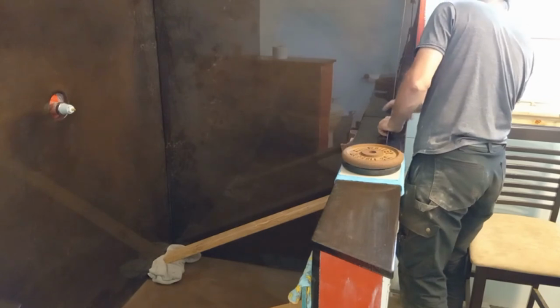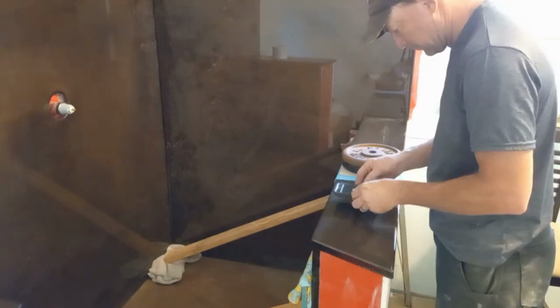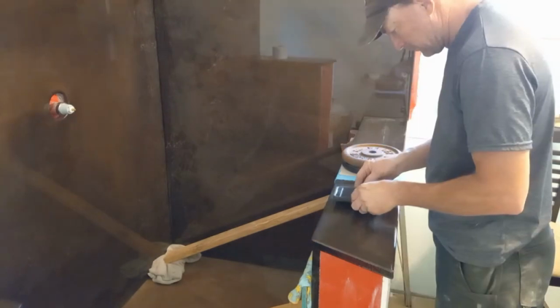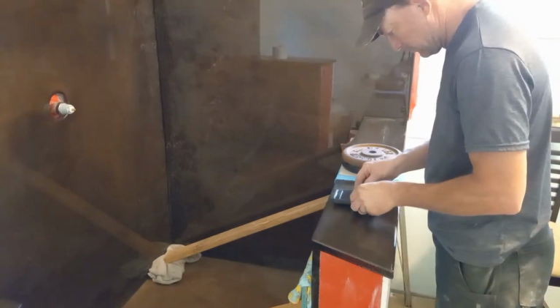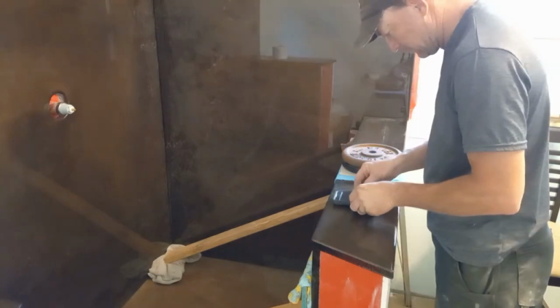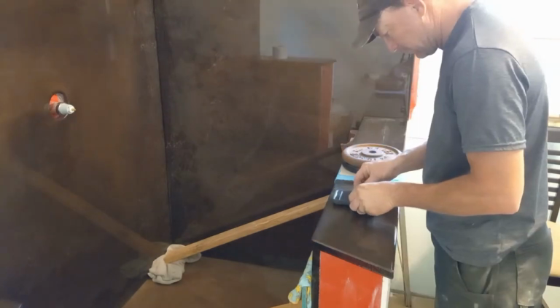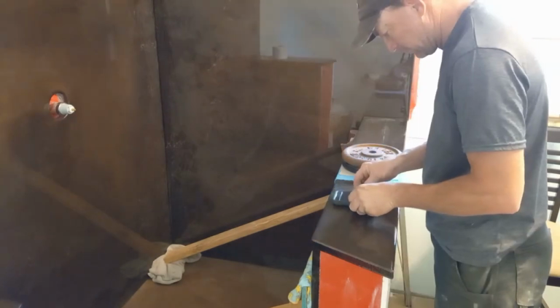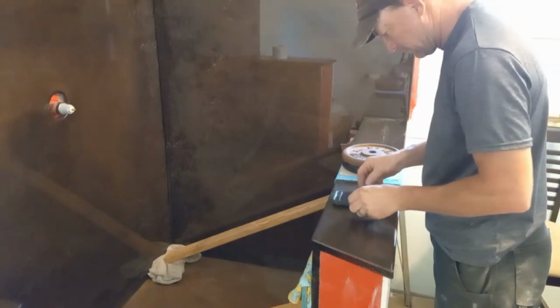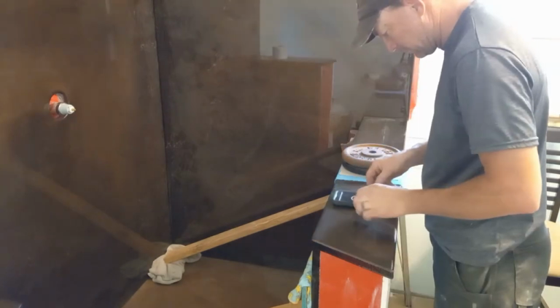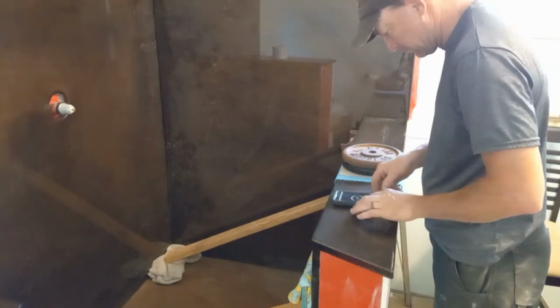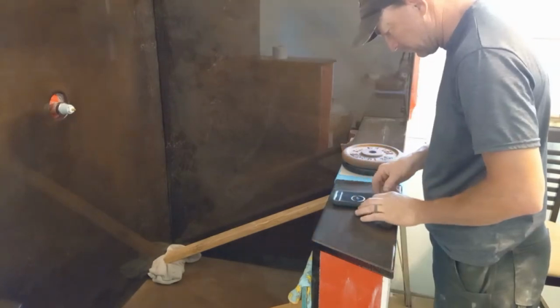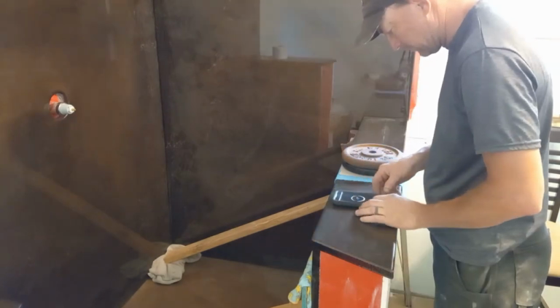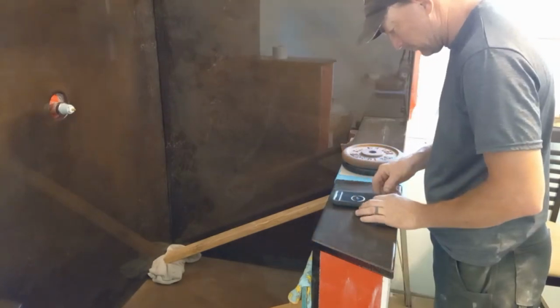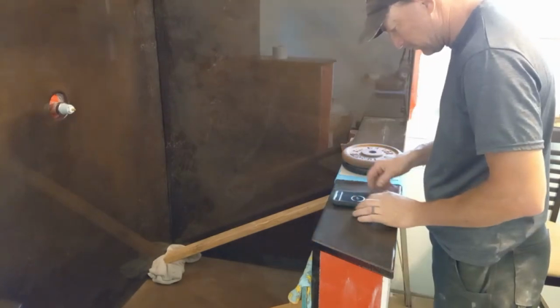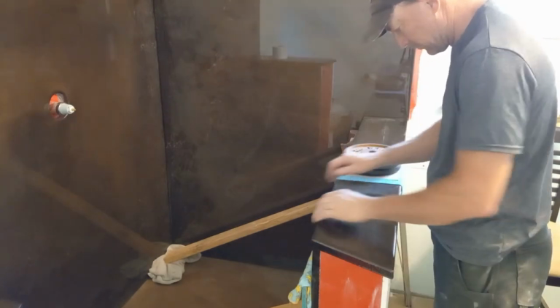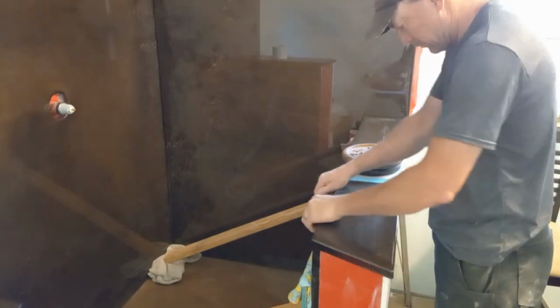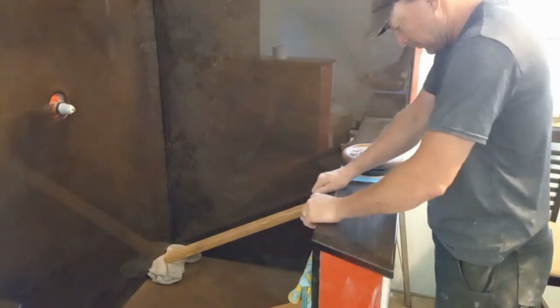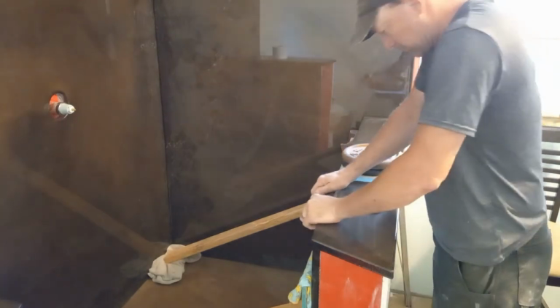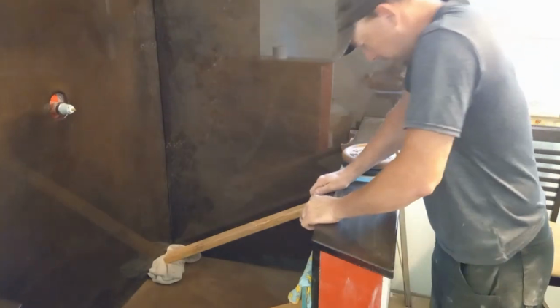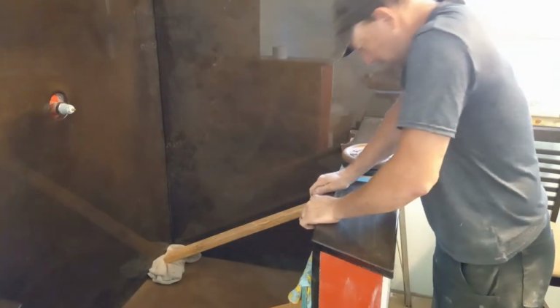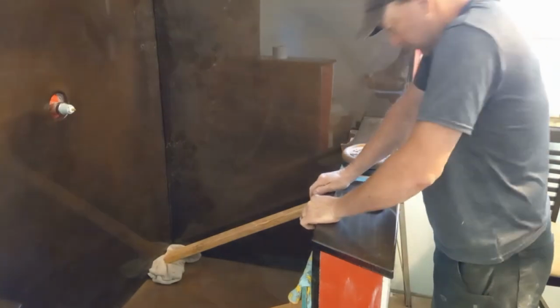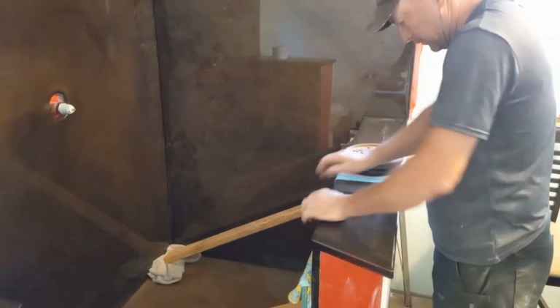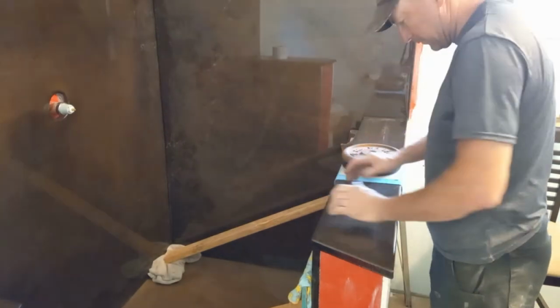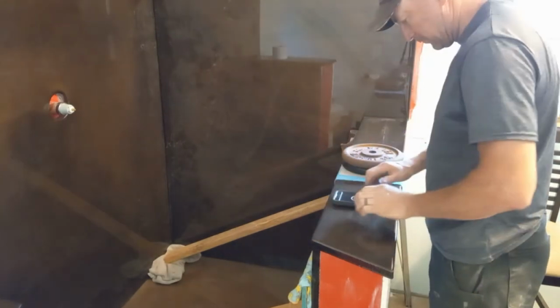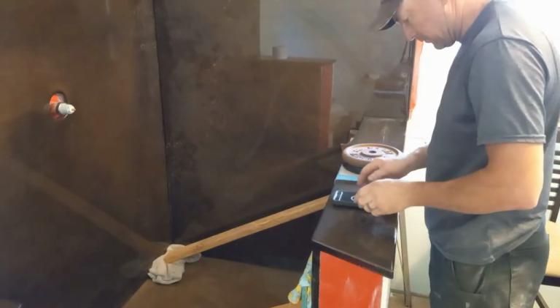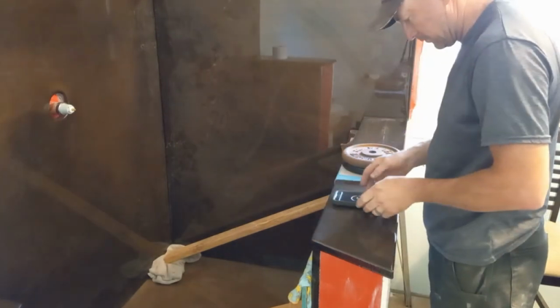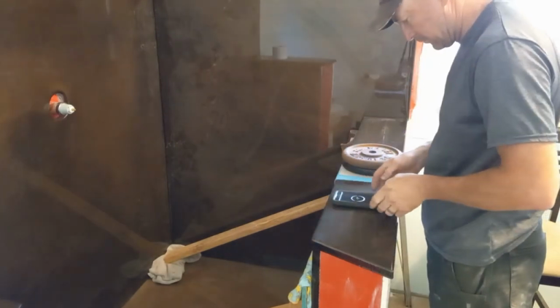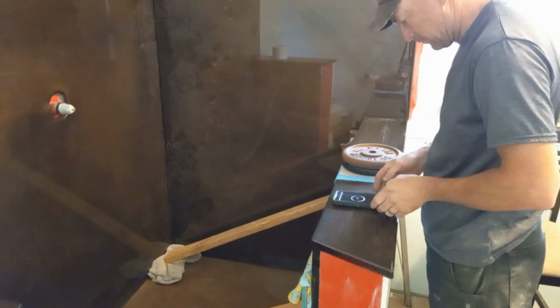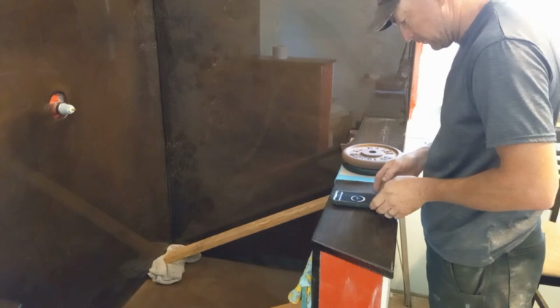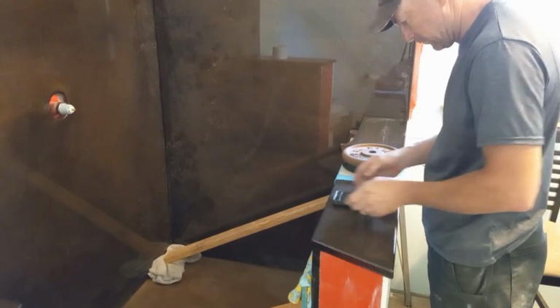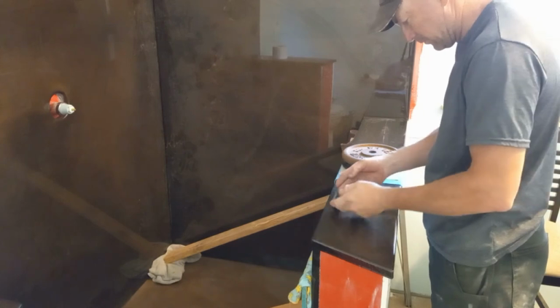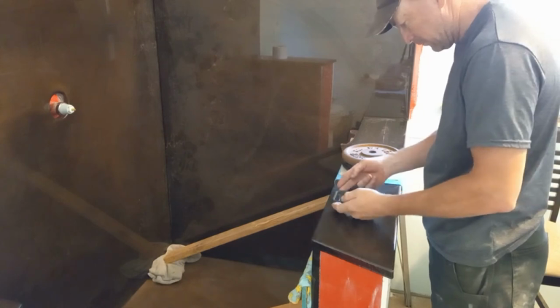I'm using a leveling app on my phone to make sure this panel is sloped just a little bit into the shower.